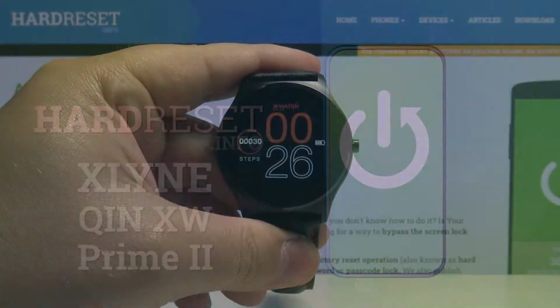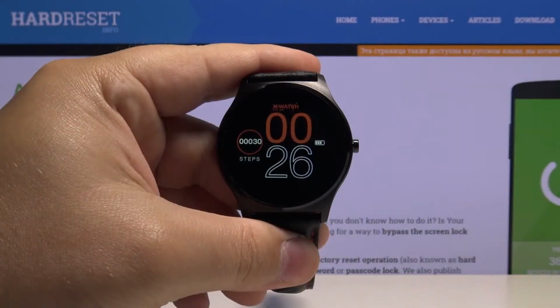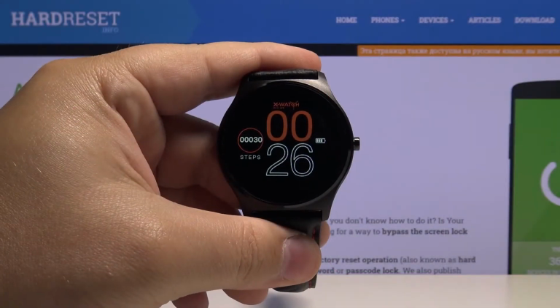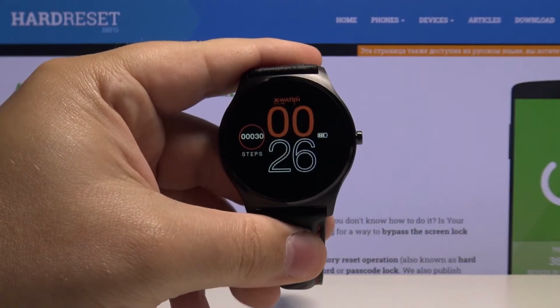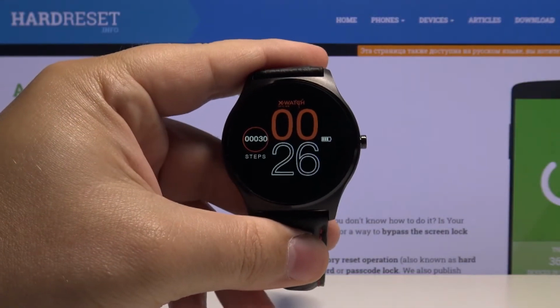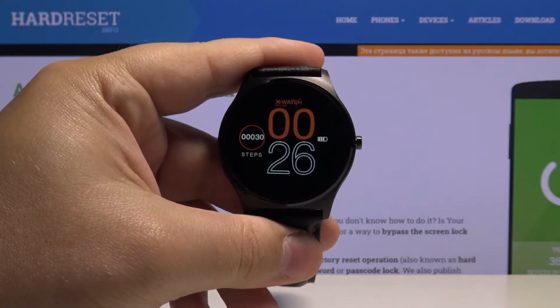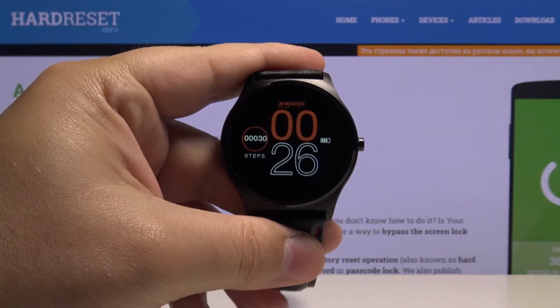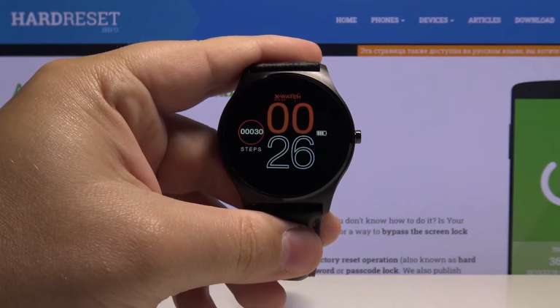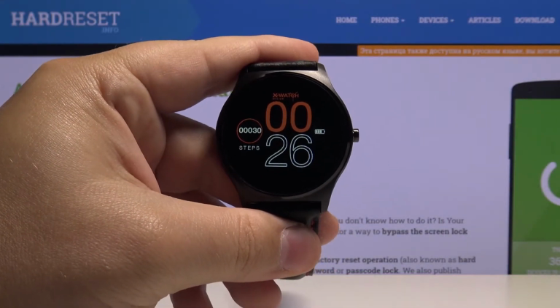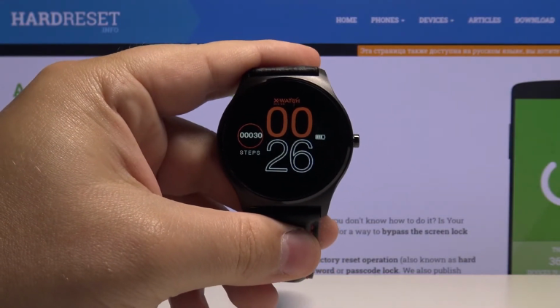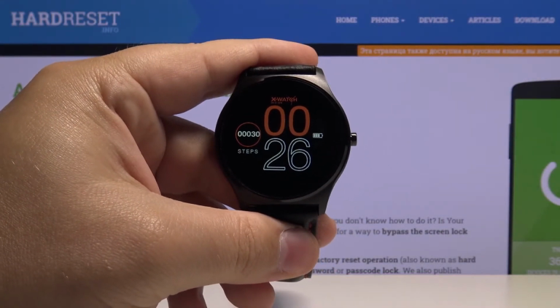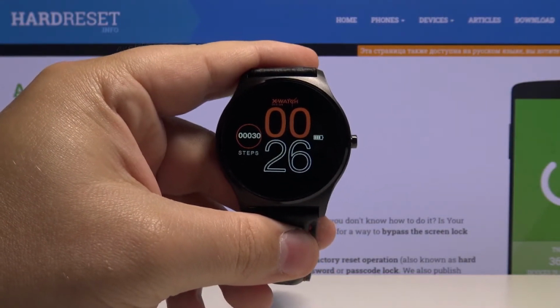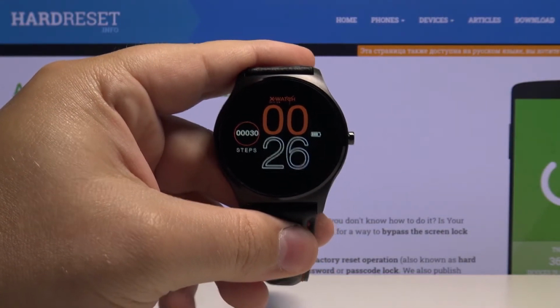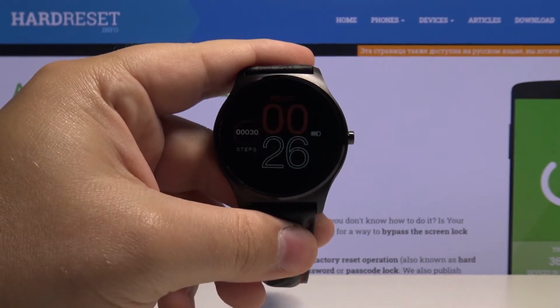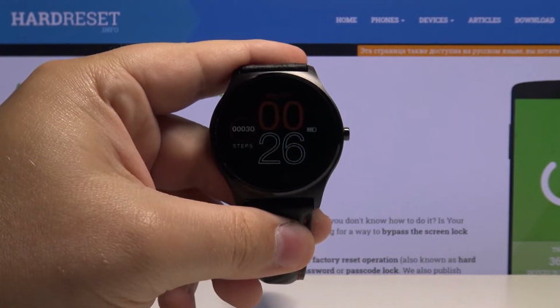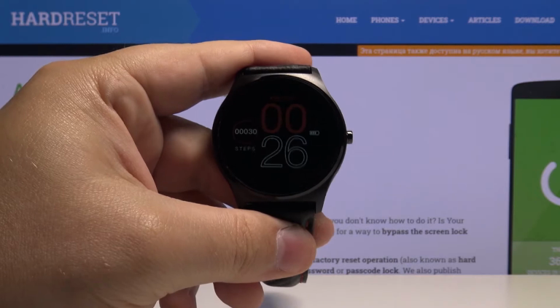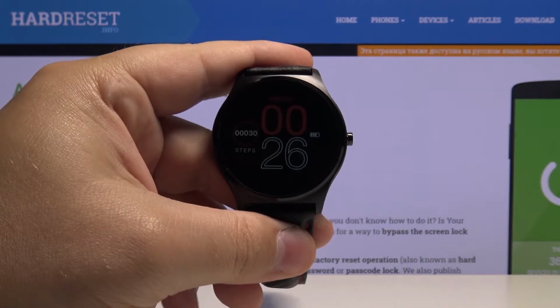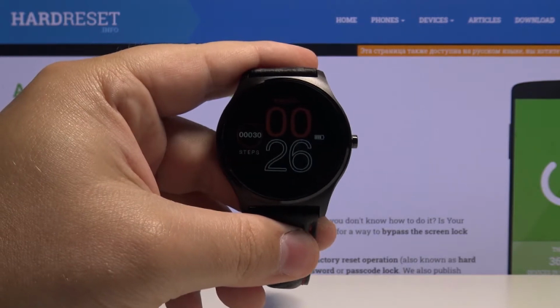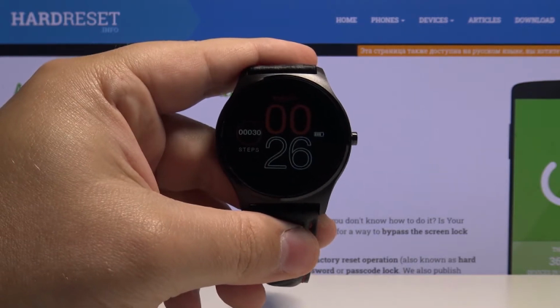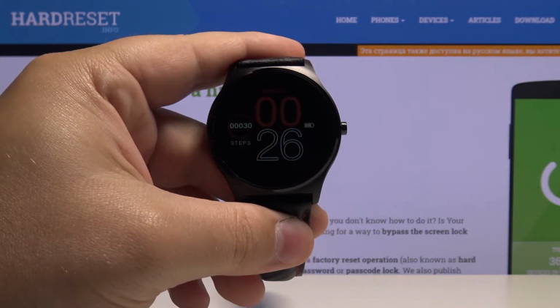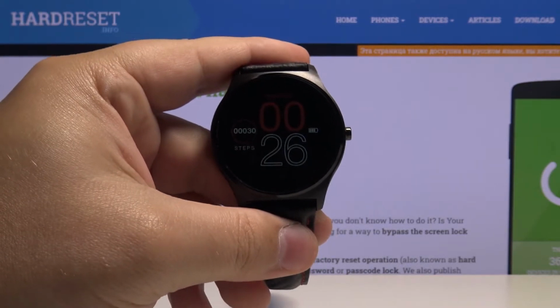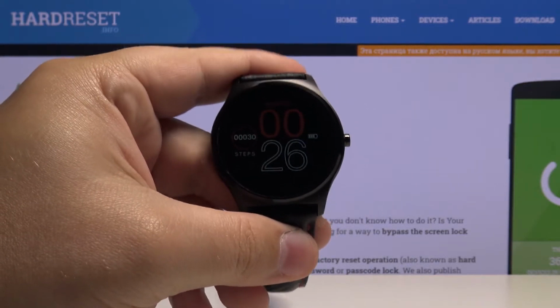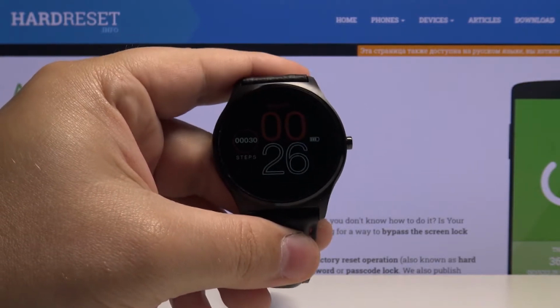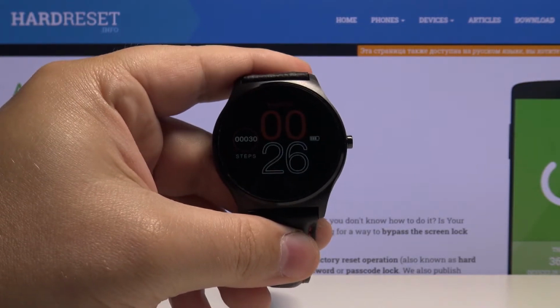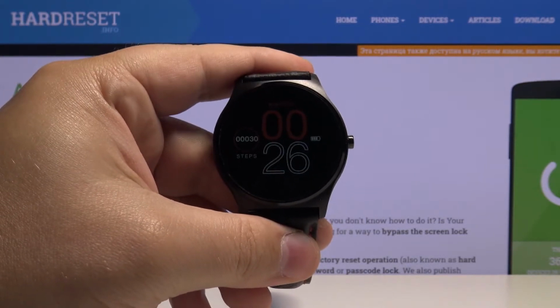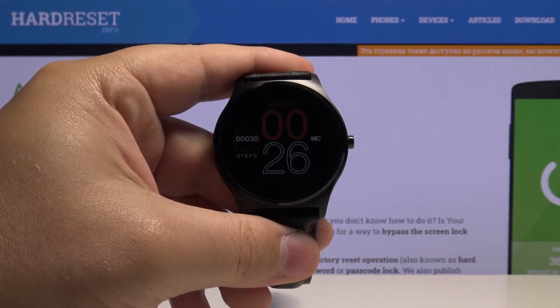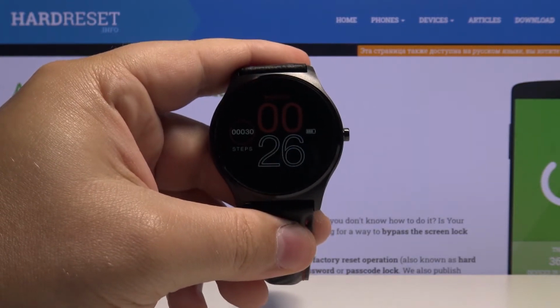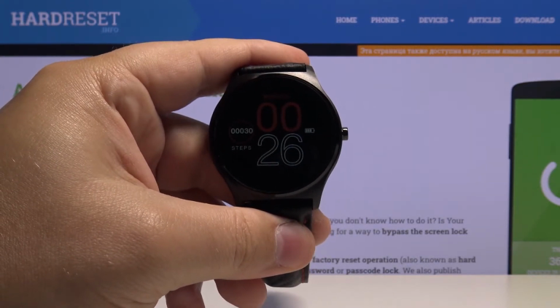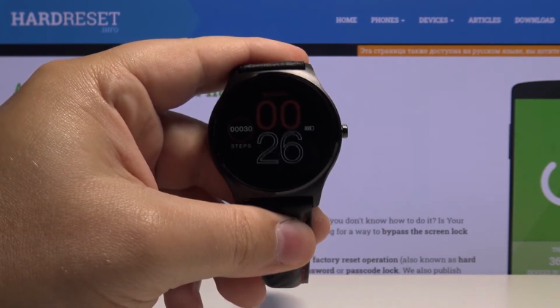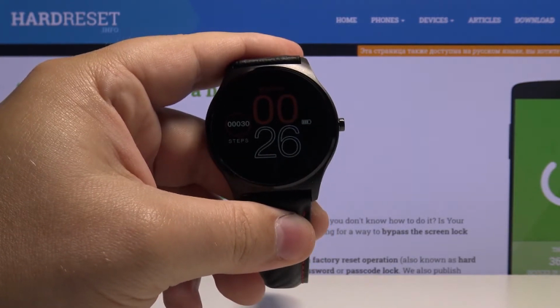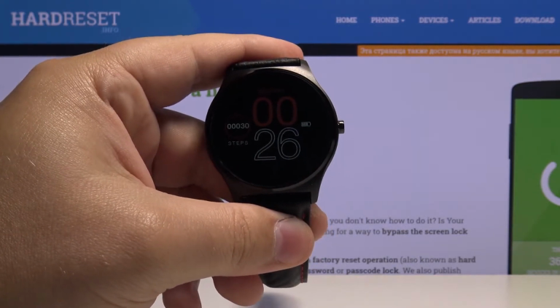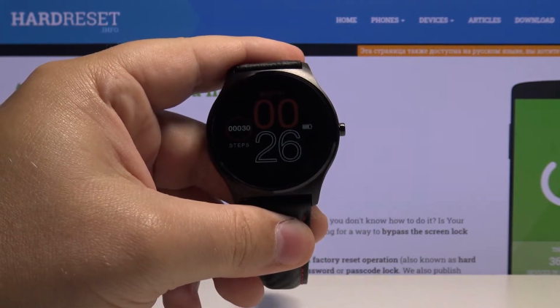Hello, in front of me I have the Xlinequin XW Prime 2 and I'm going to show you how to change the language on this device.